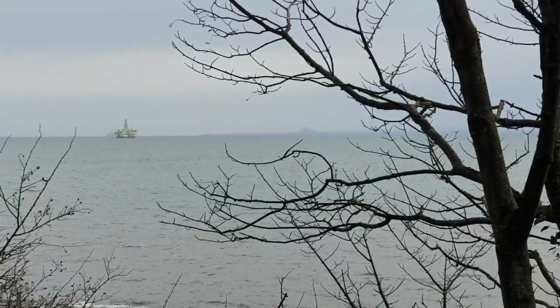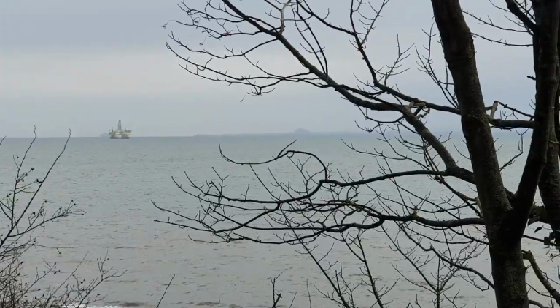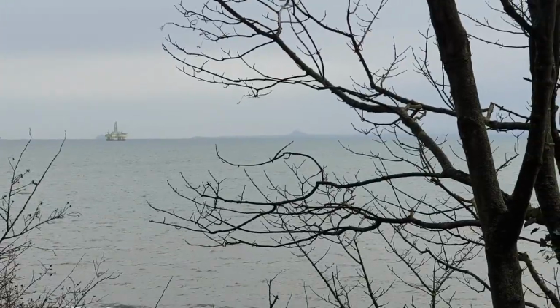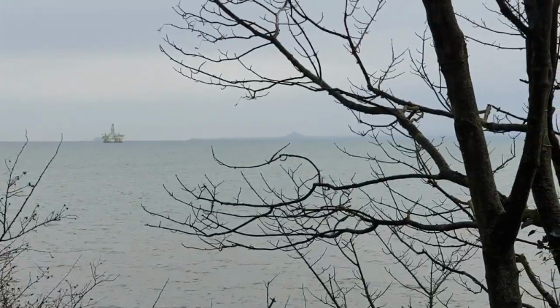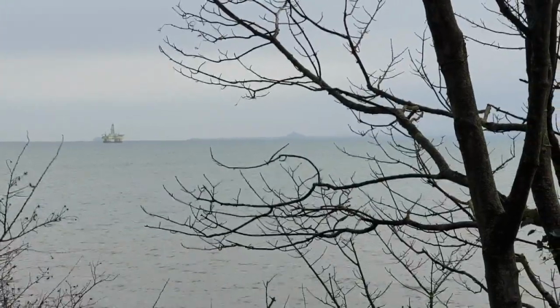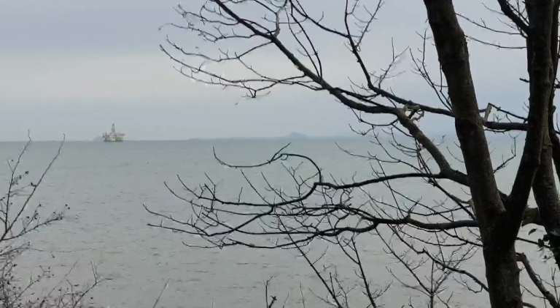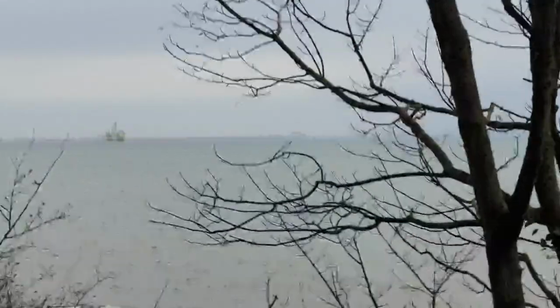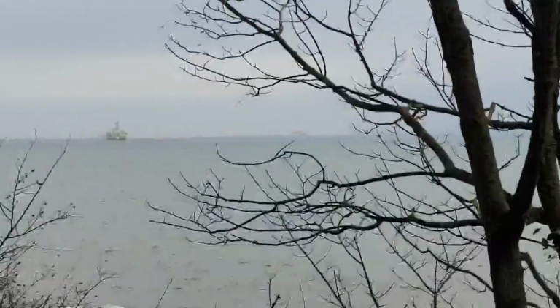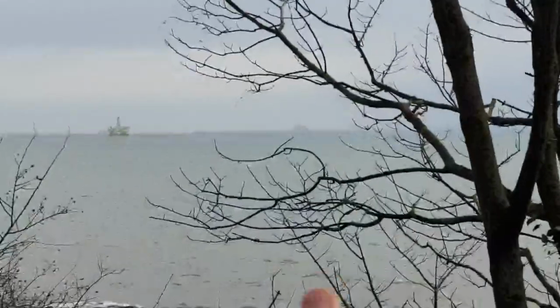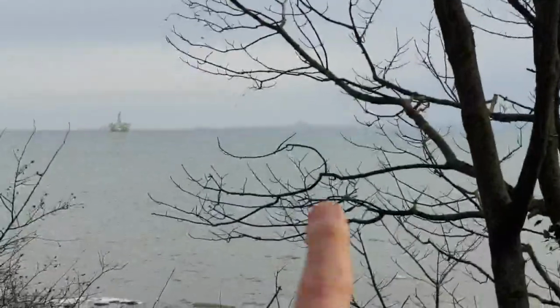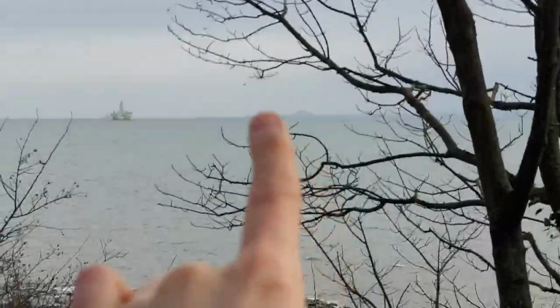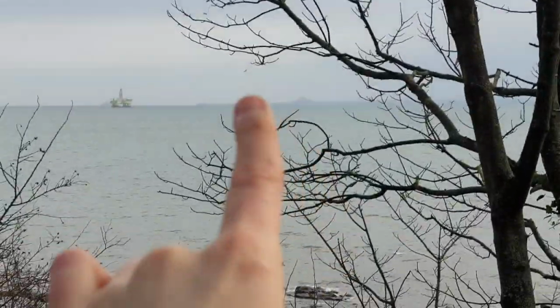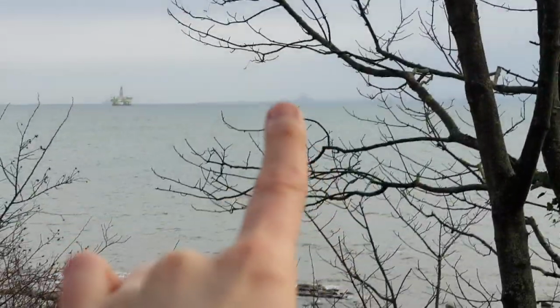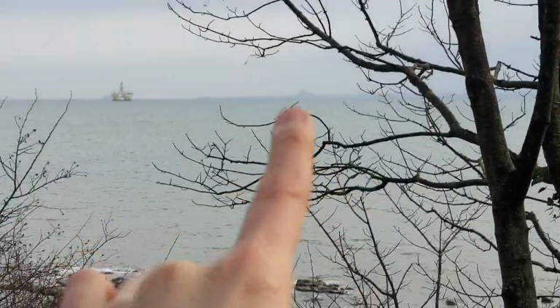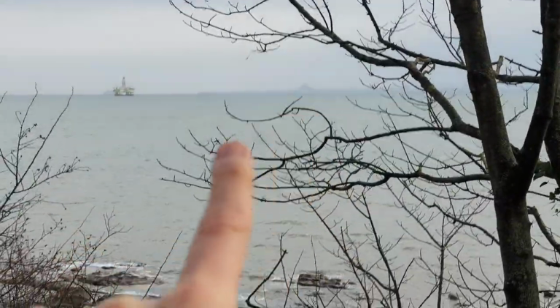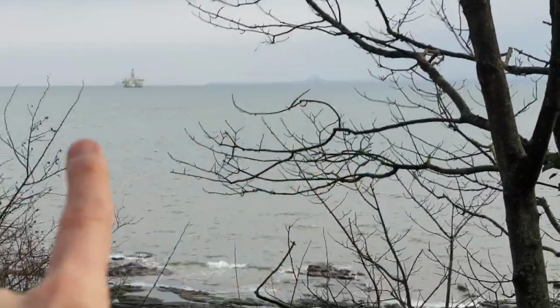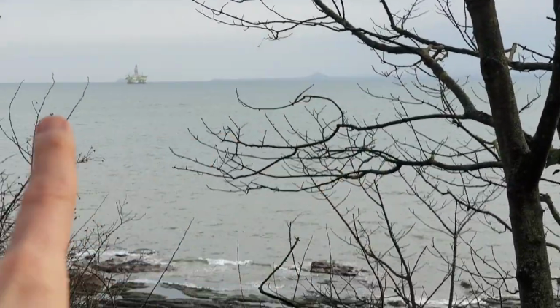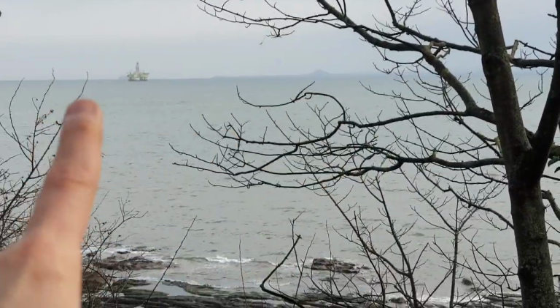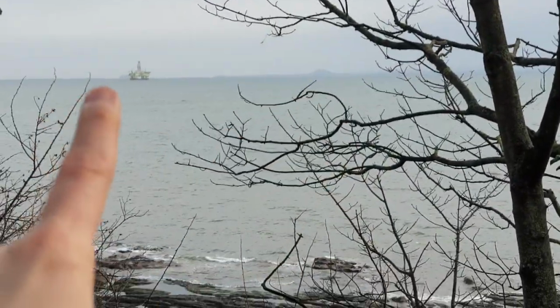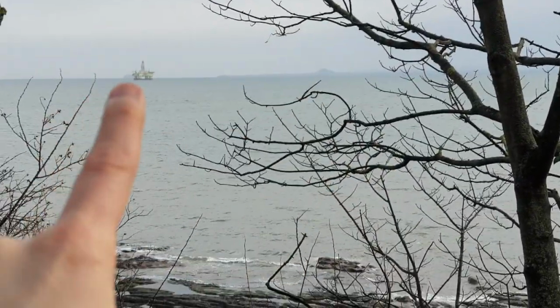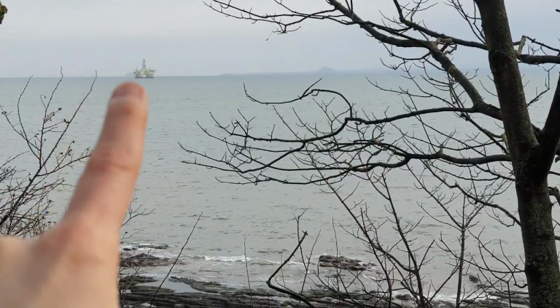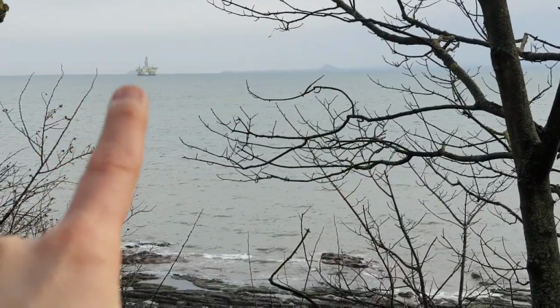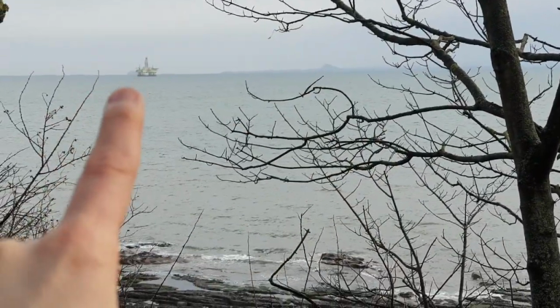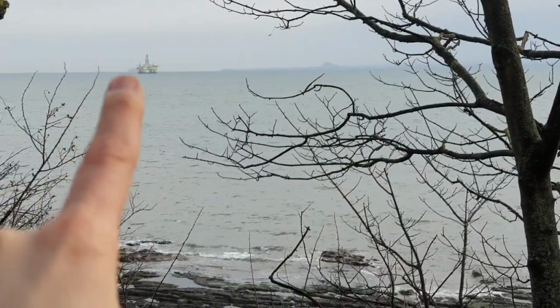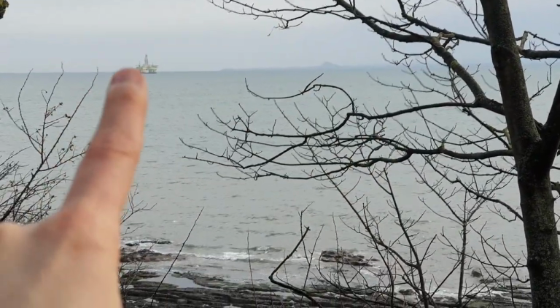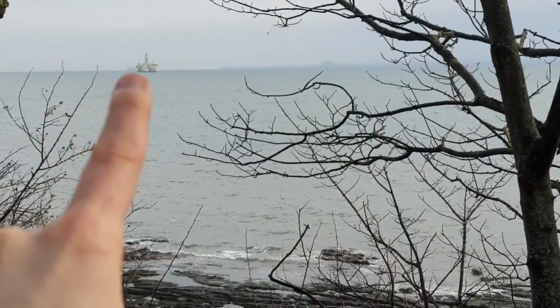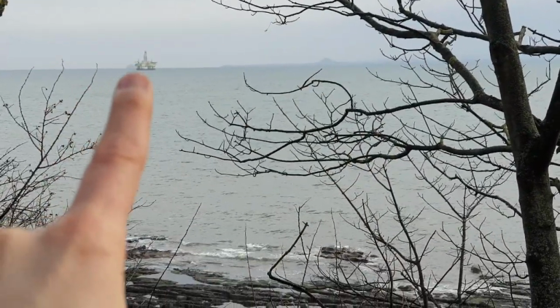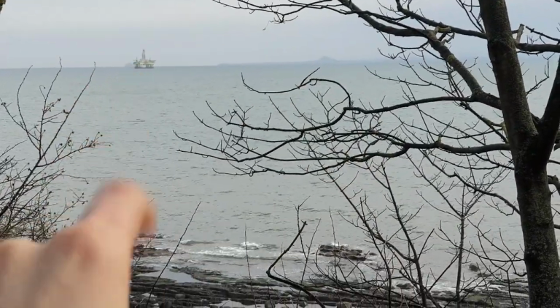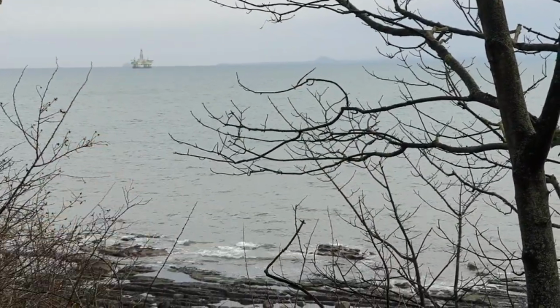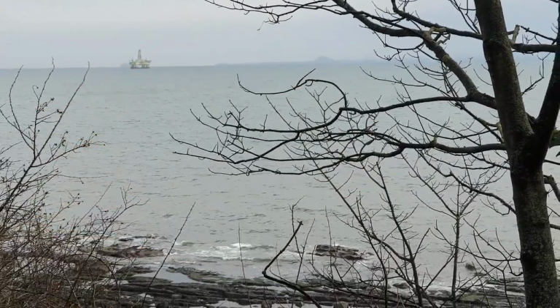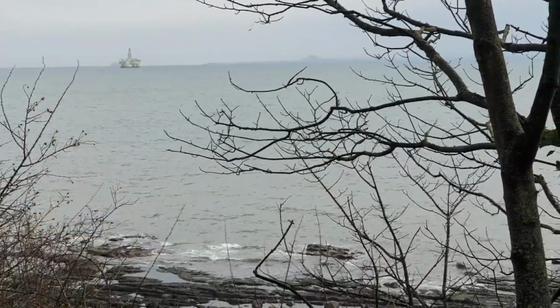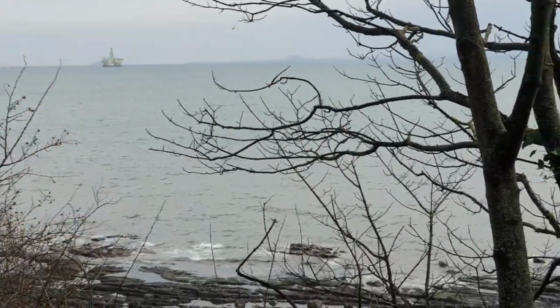Edinburgh's on the other side. I have to see it. Bass Rock, behind the oil platform.